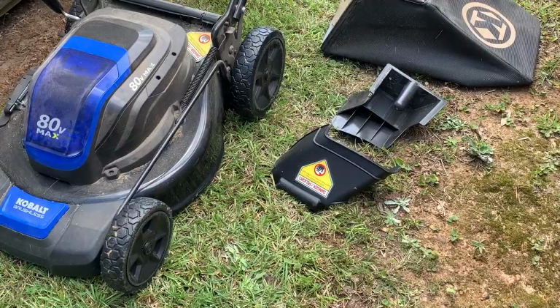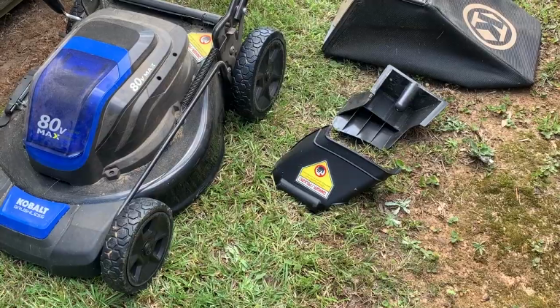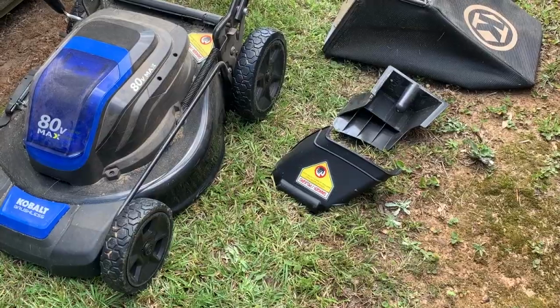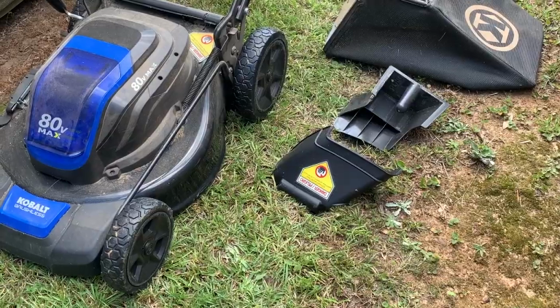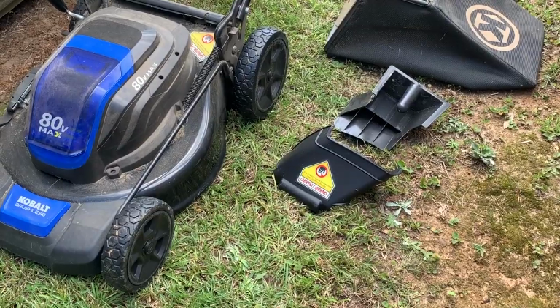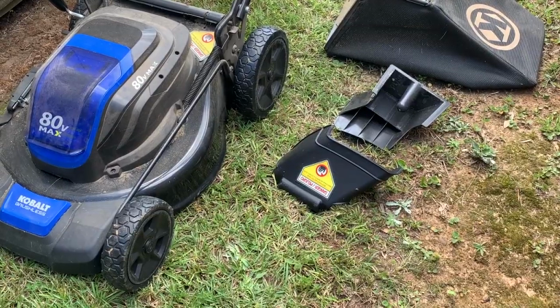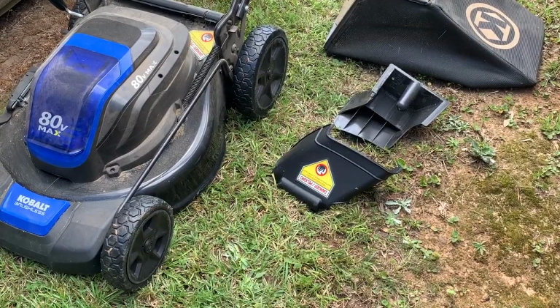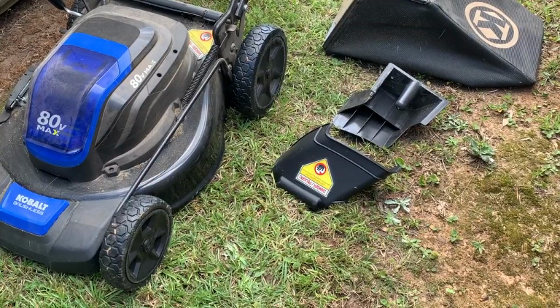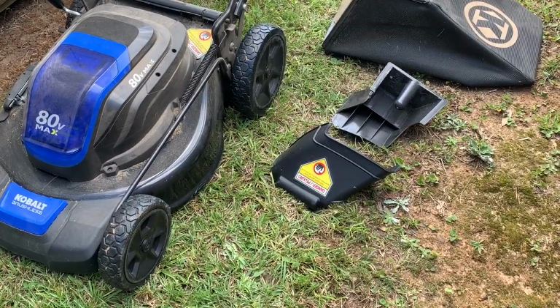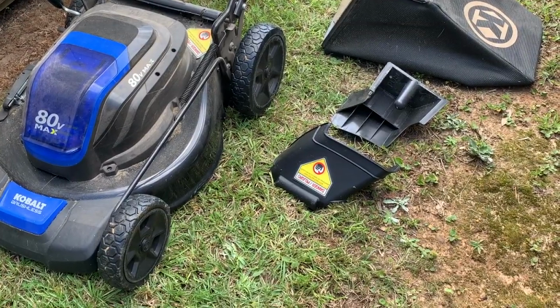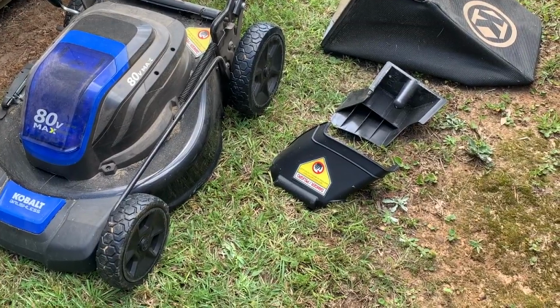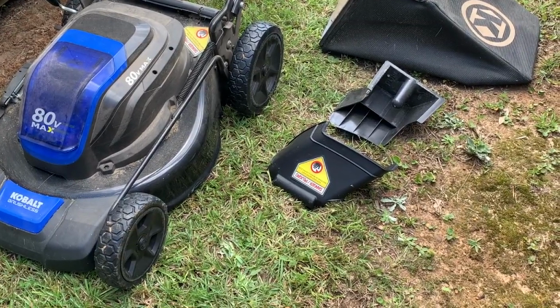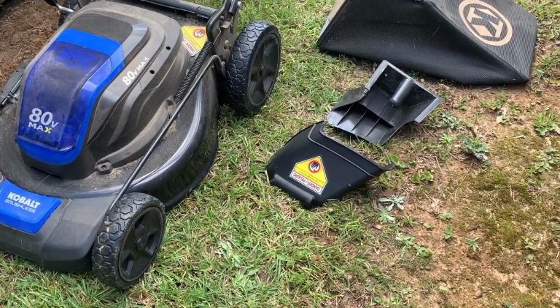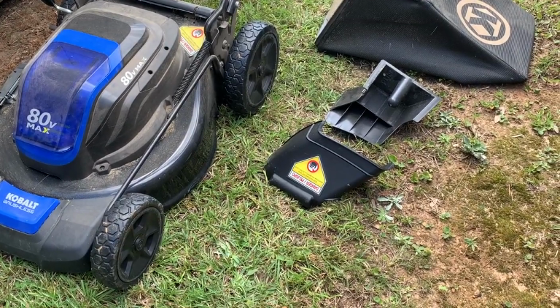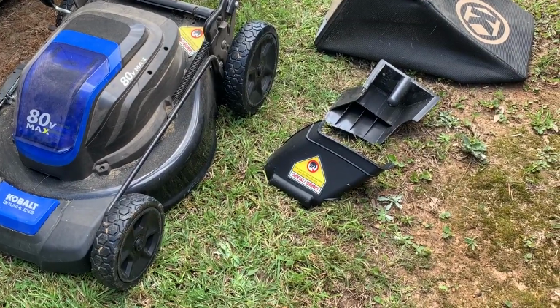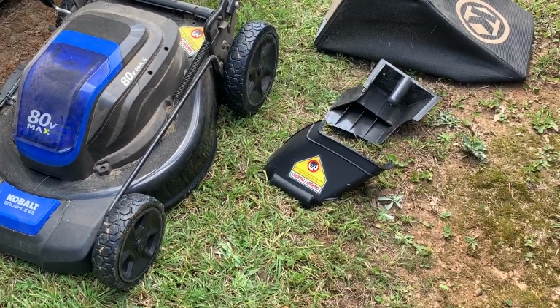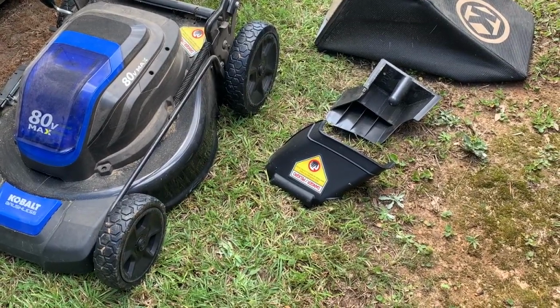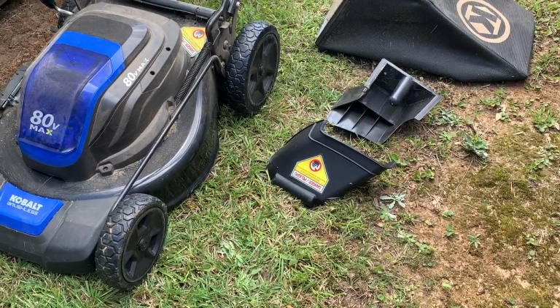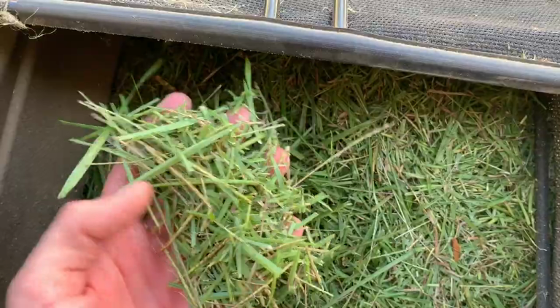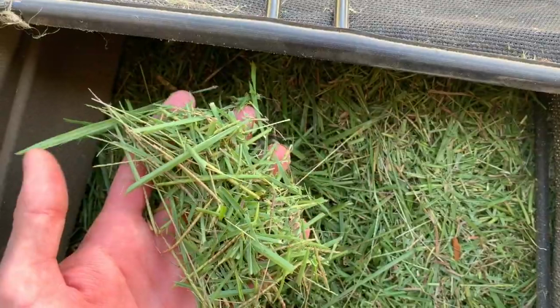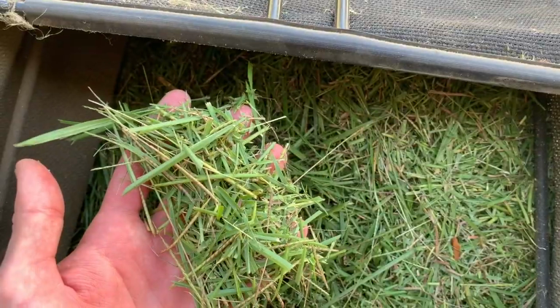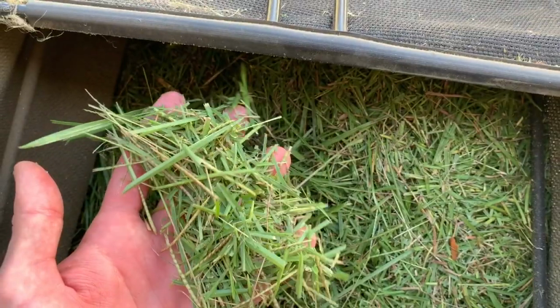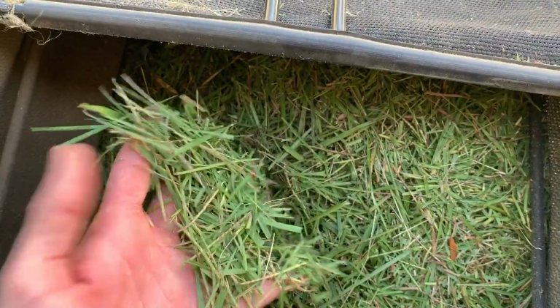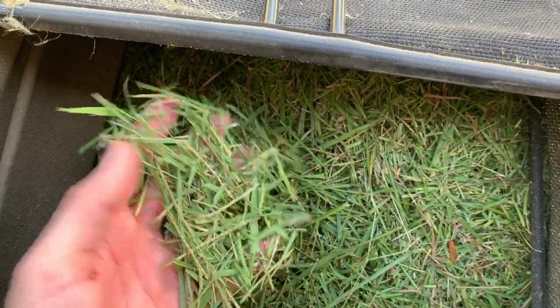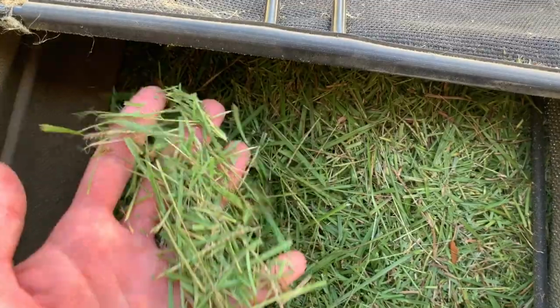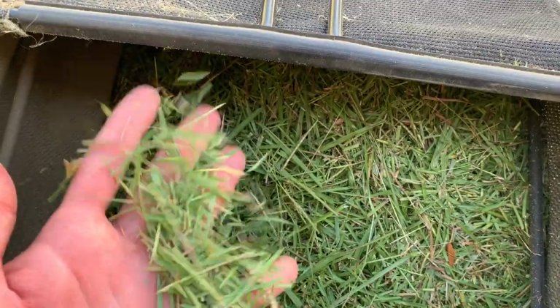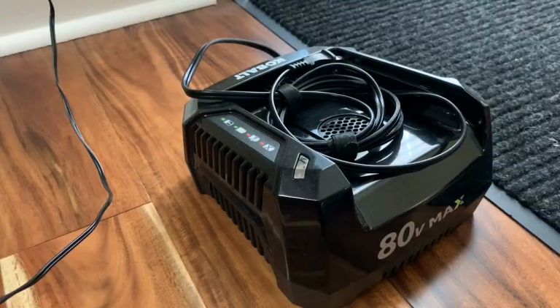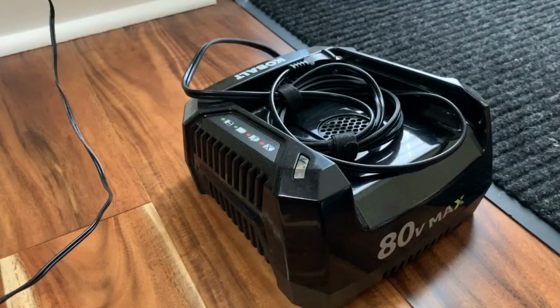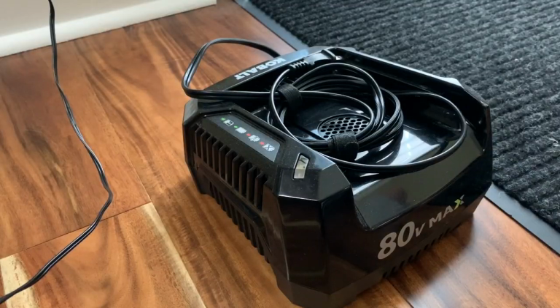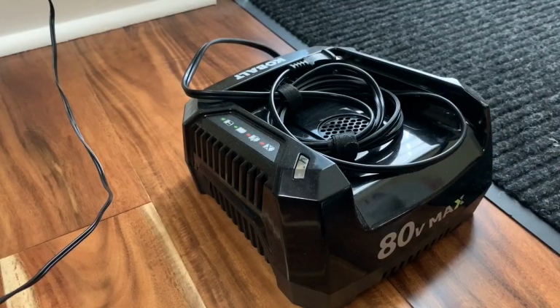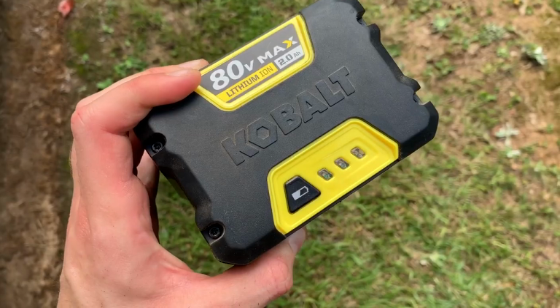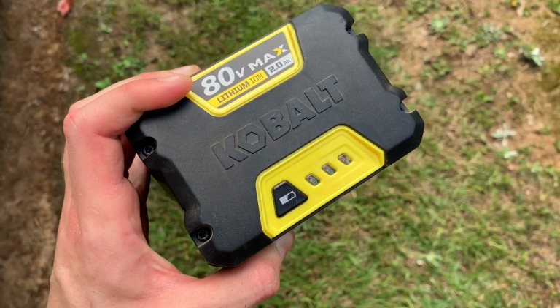Included with the mower was a mulching plug, side discharge attachment, the bag for catching clippings, as well as a charger and two batteries.